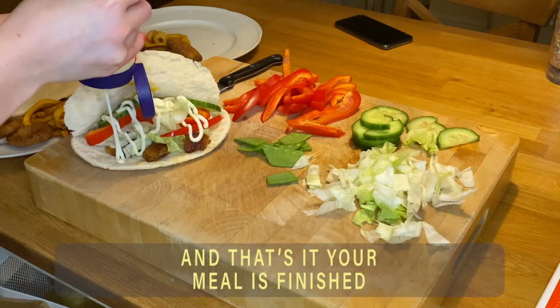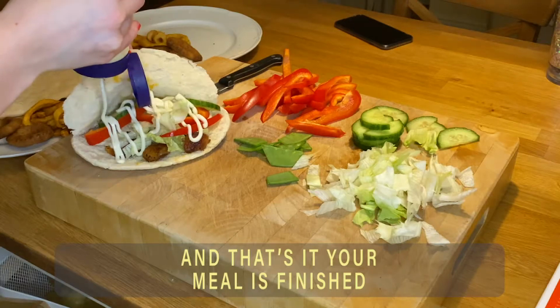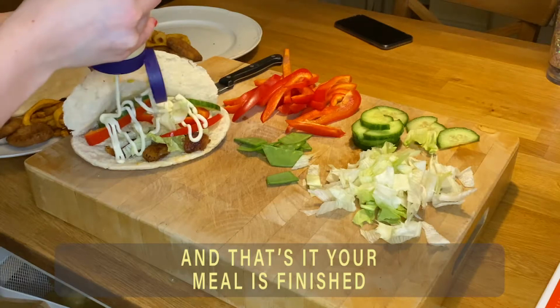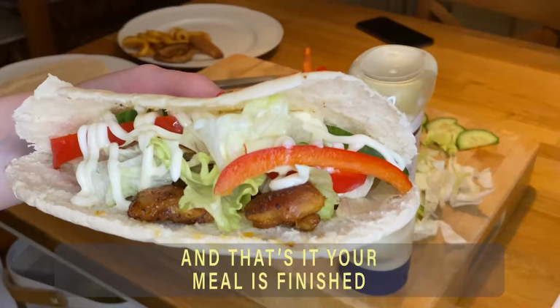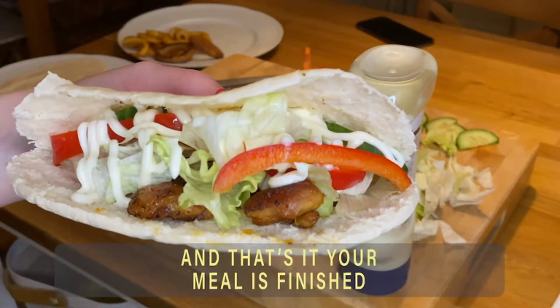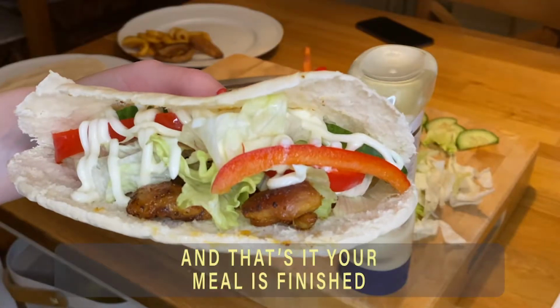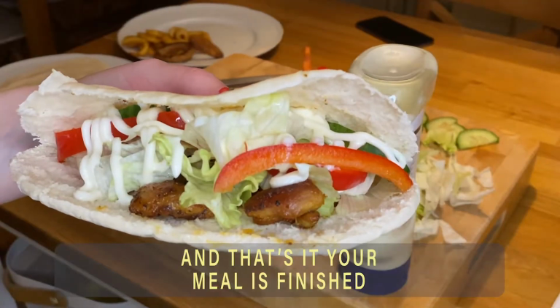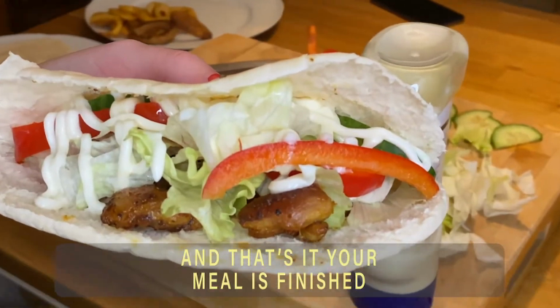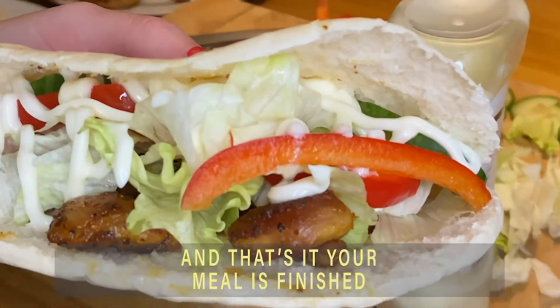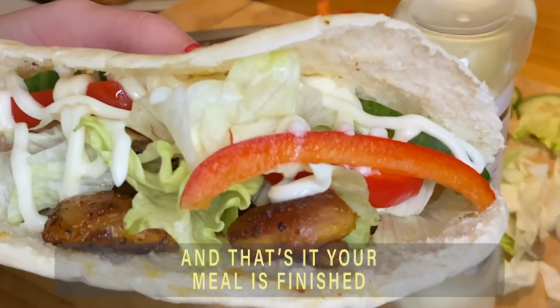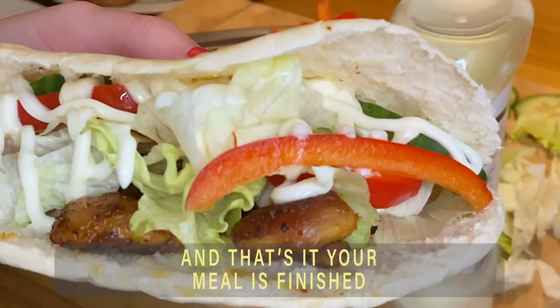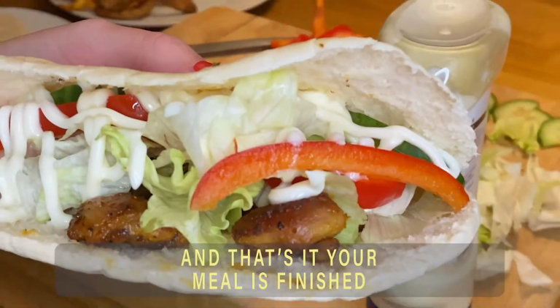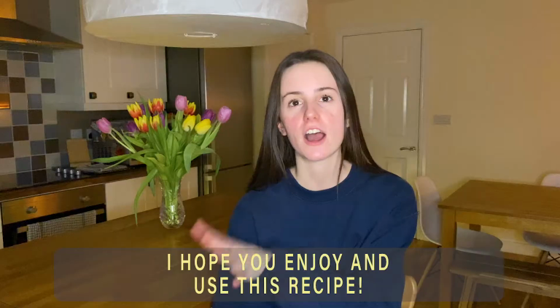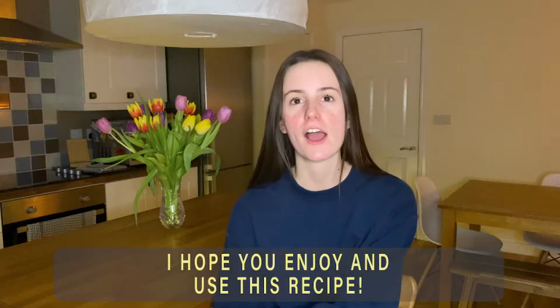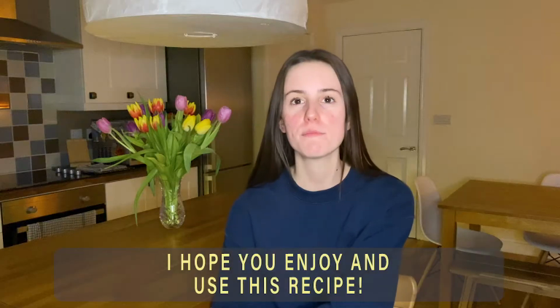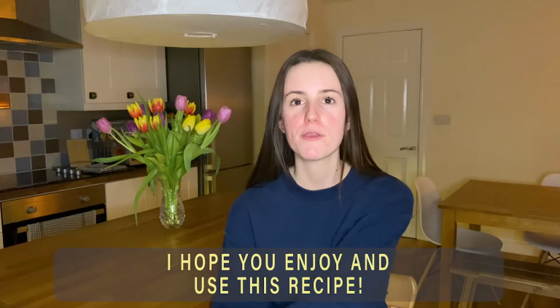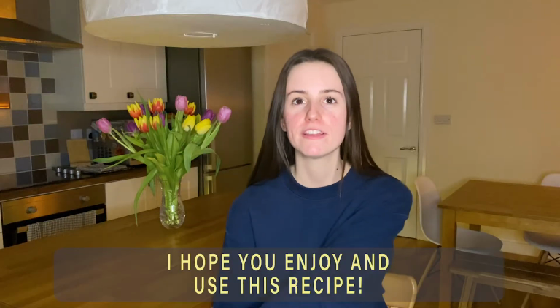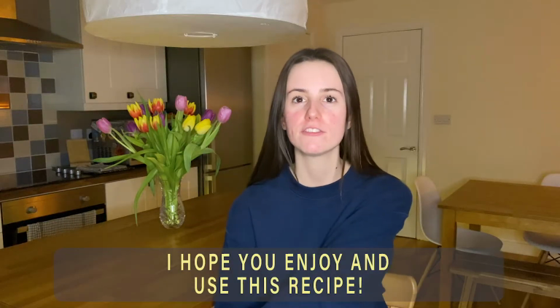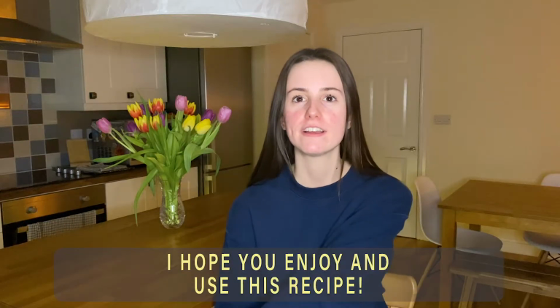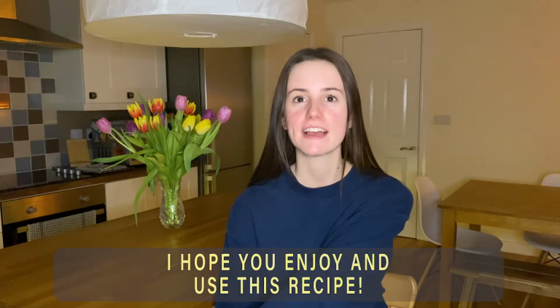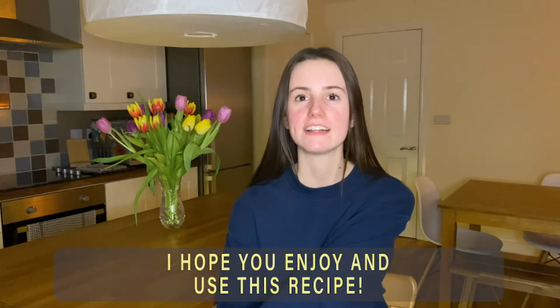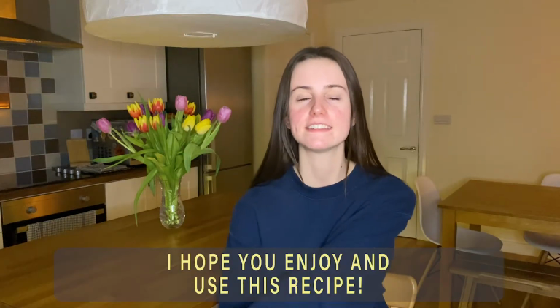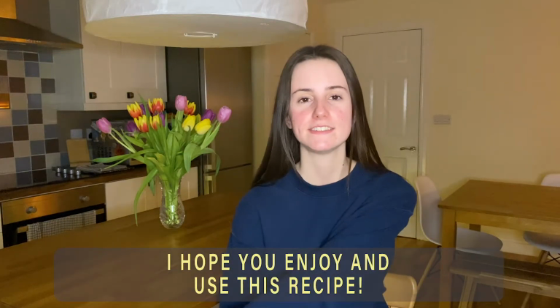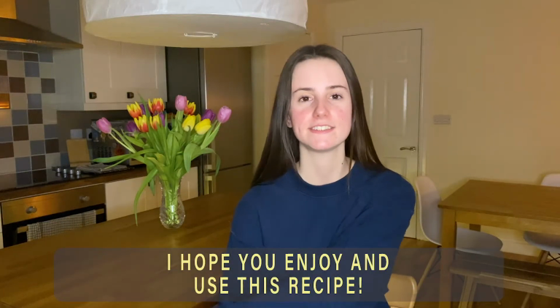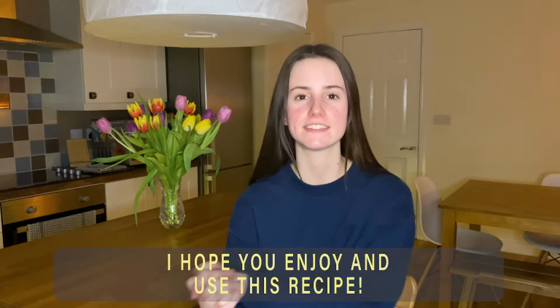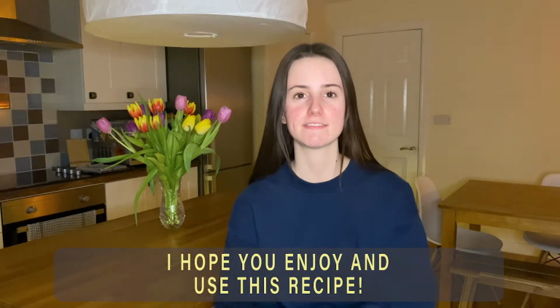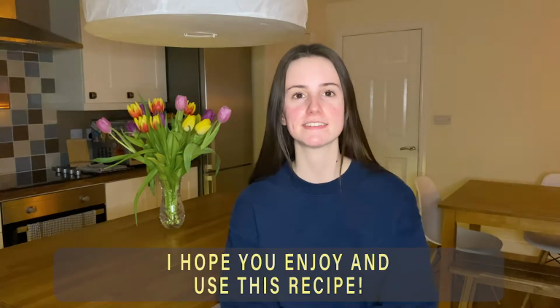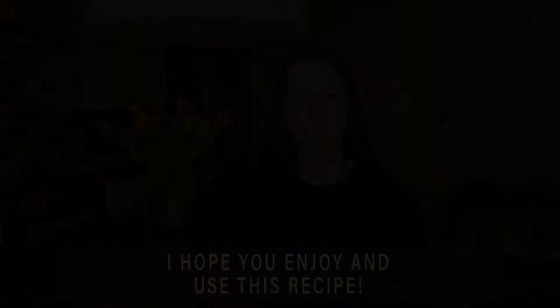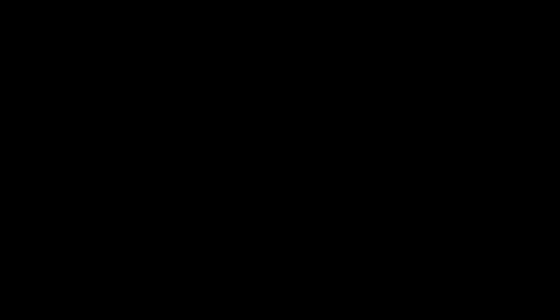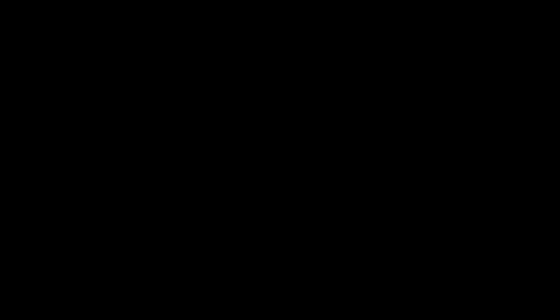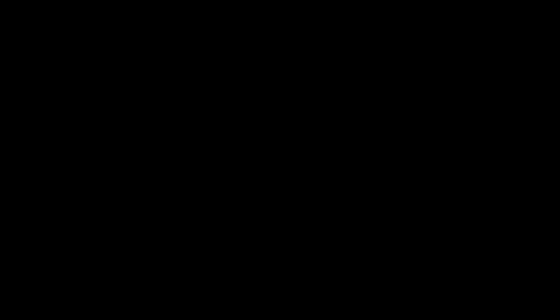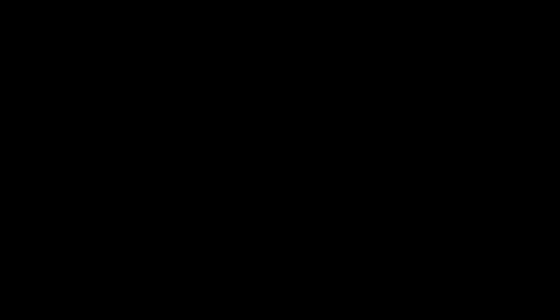And that's it, your meal is finished. I hope you enjoyed and used this recipe.